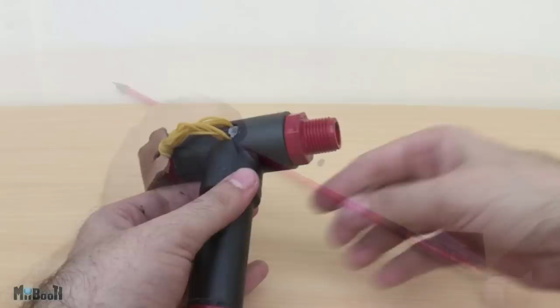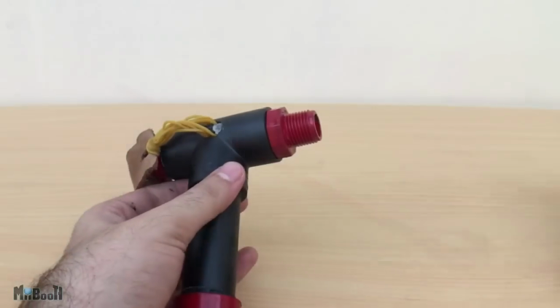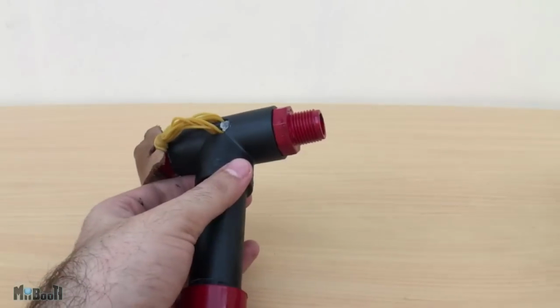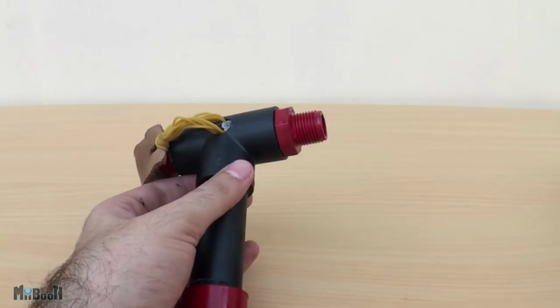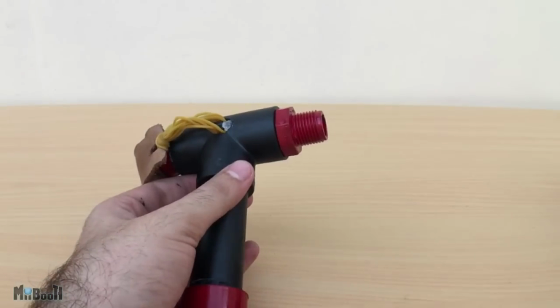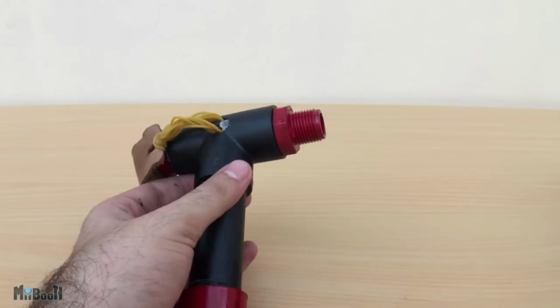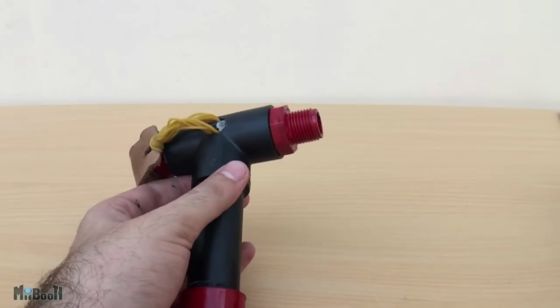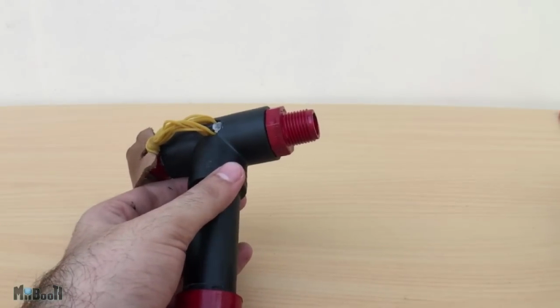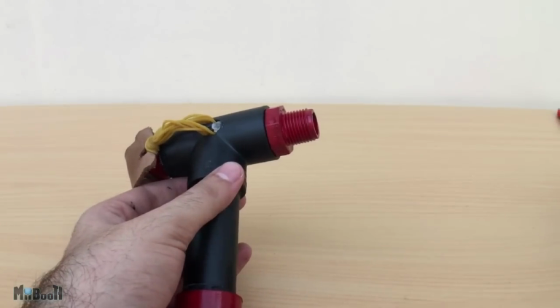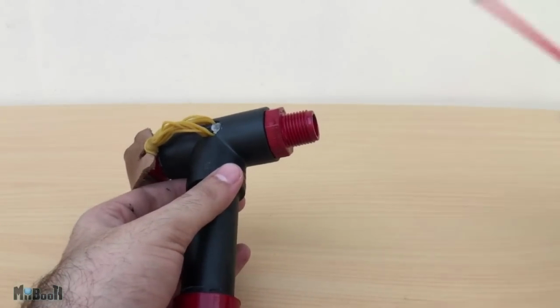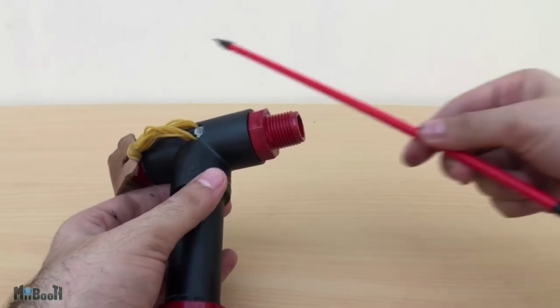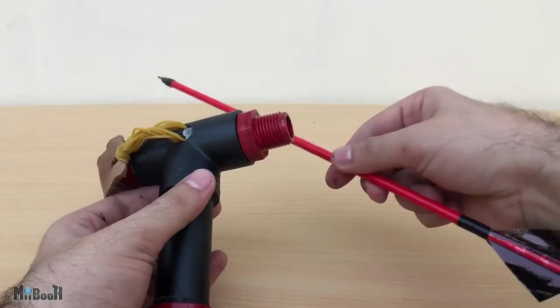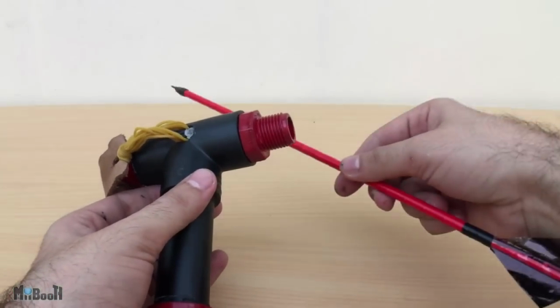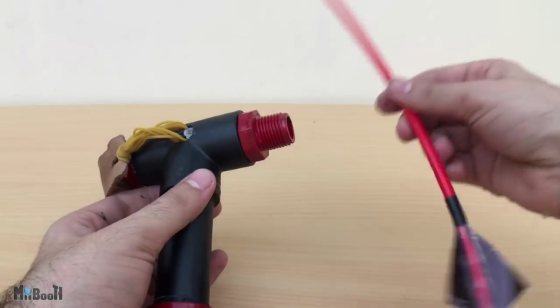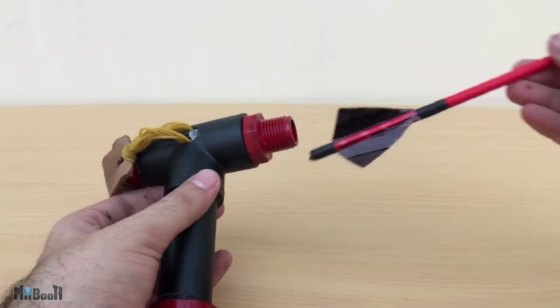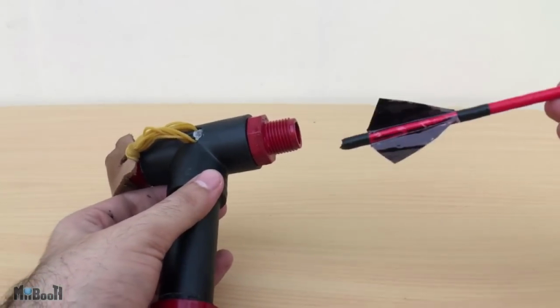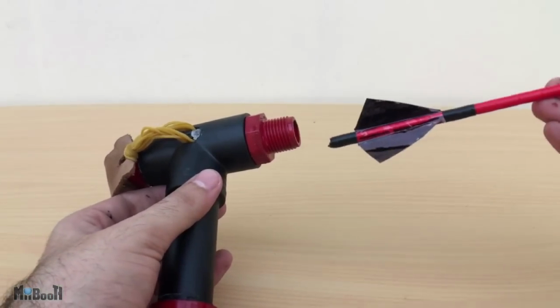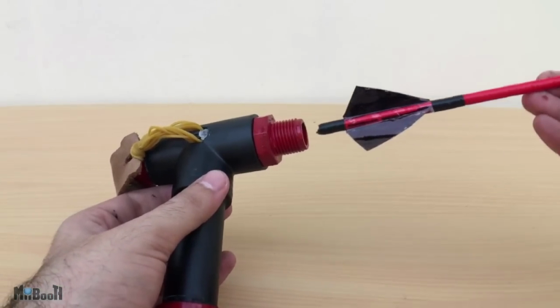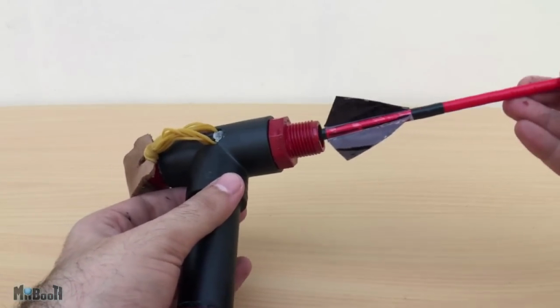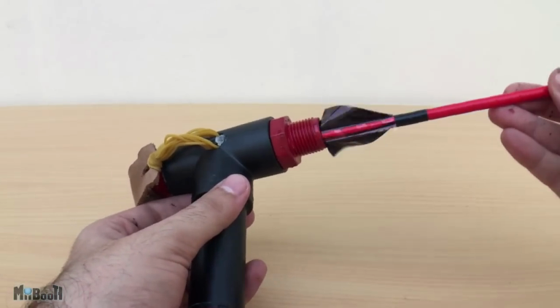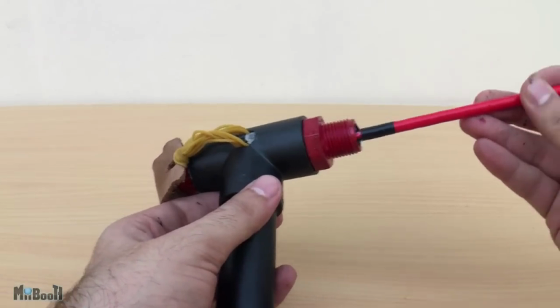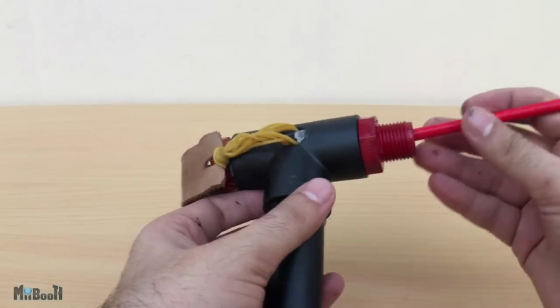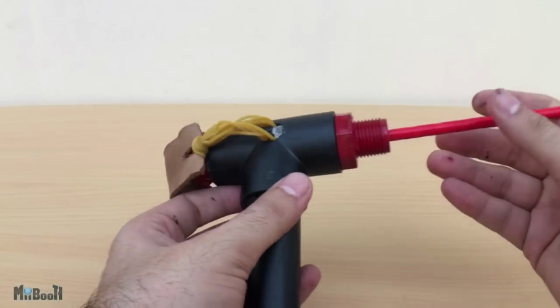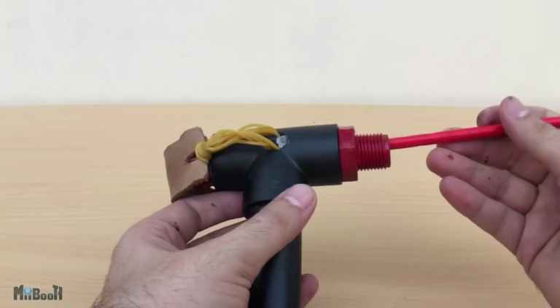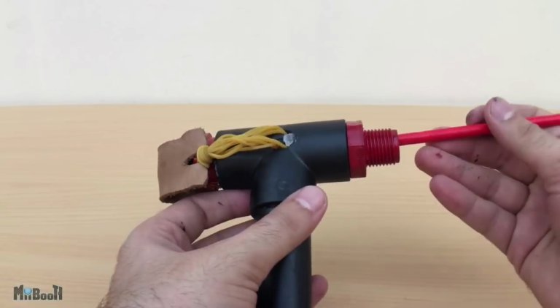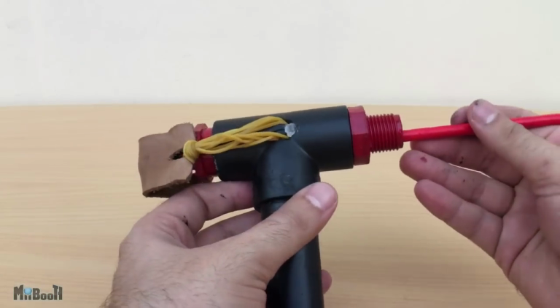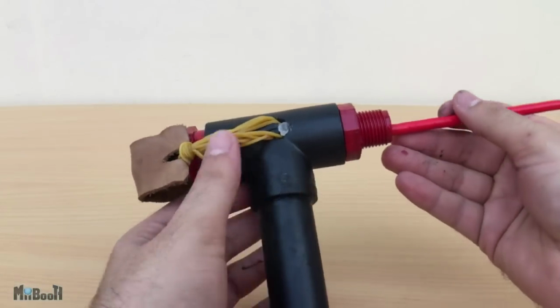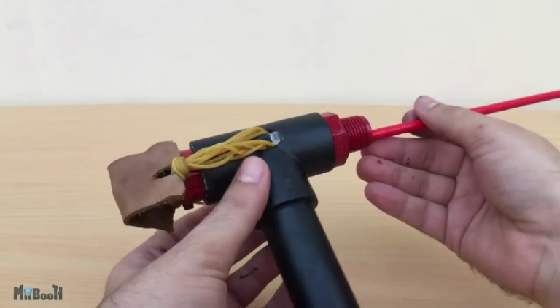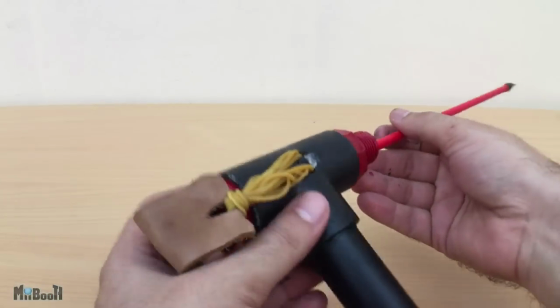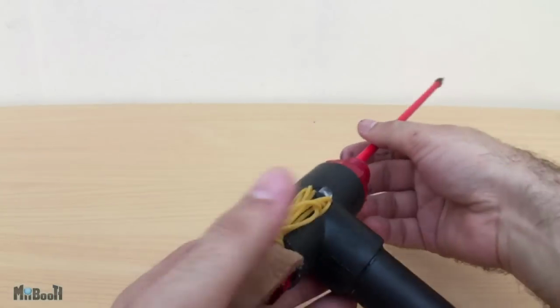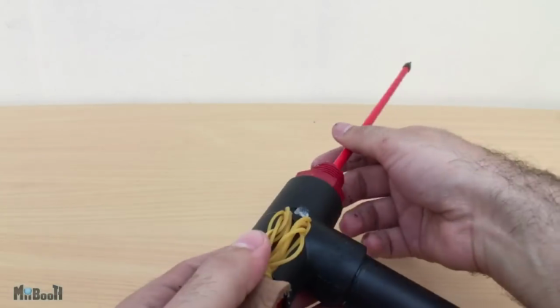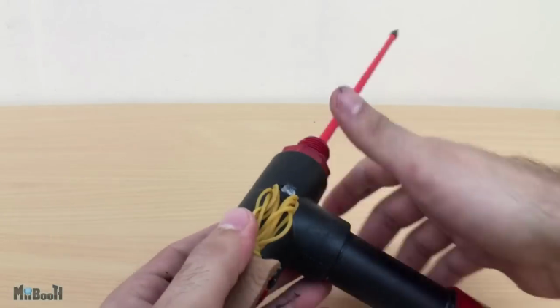With that, my redesigned slingshot bow version 2.0 is ready to fire.